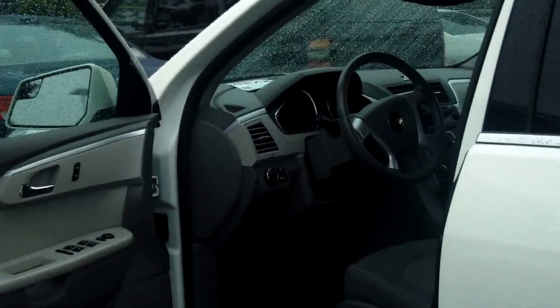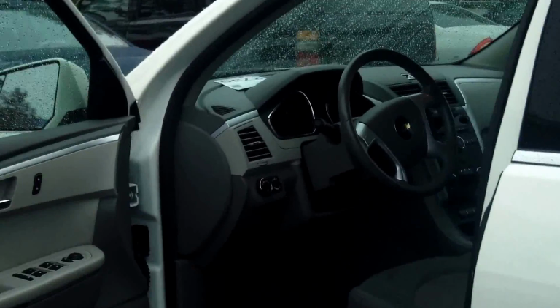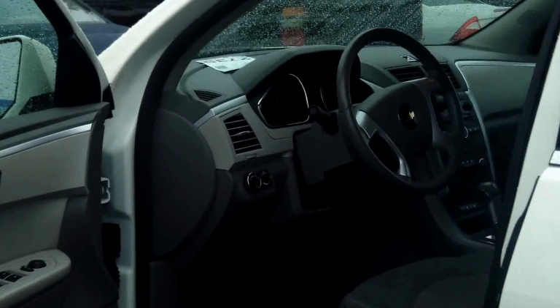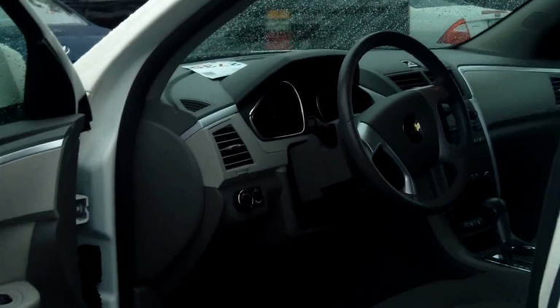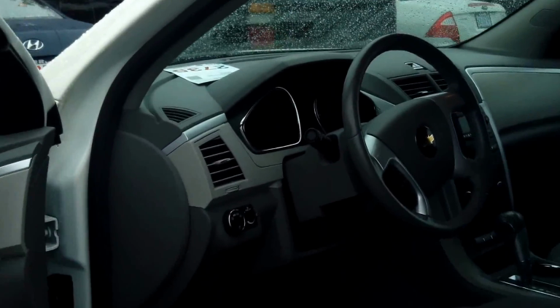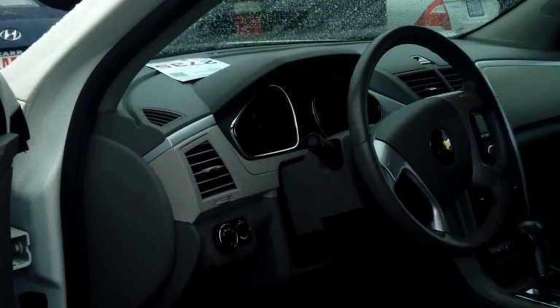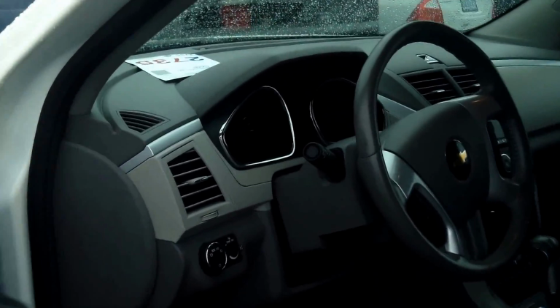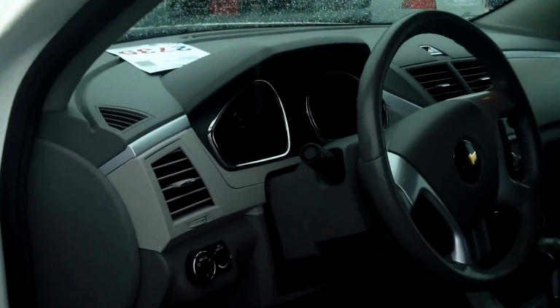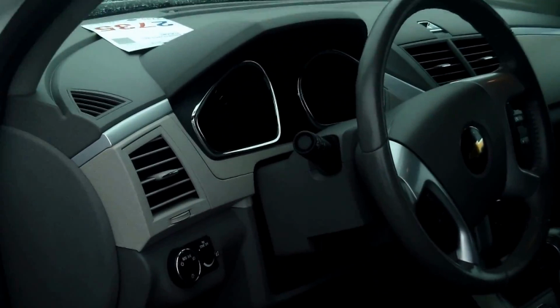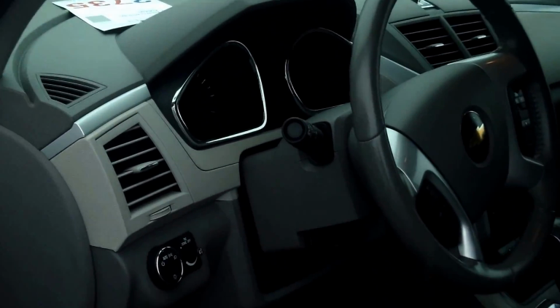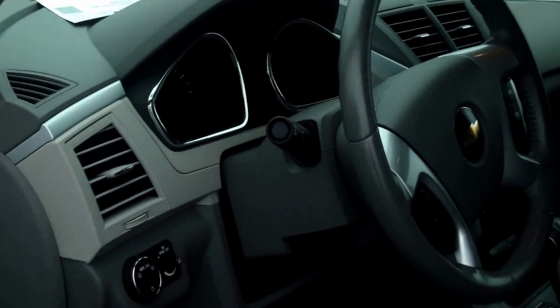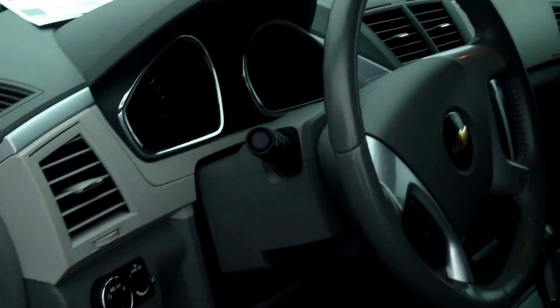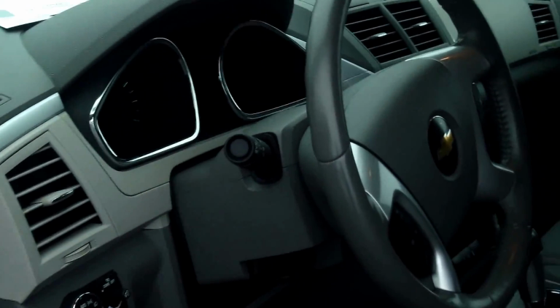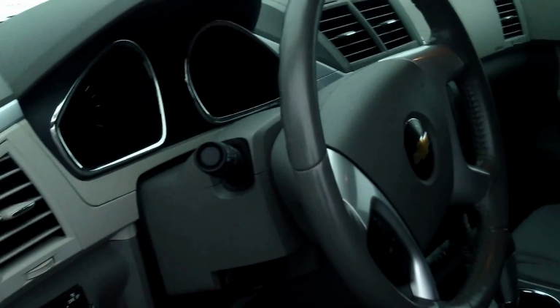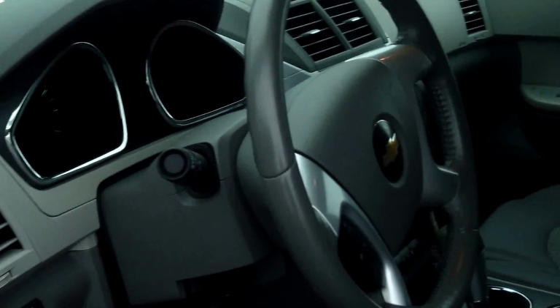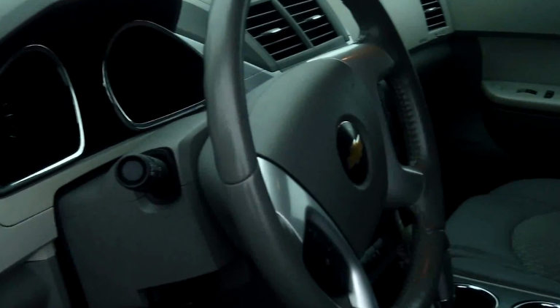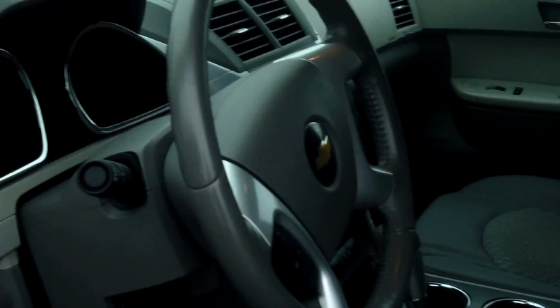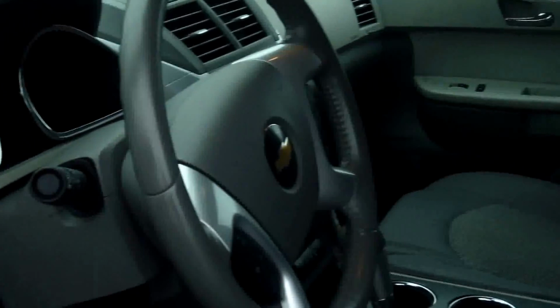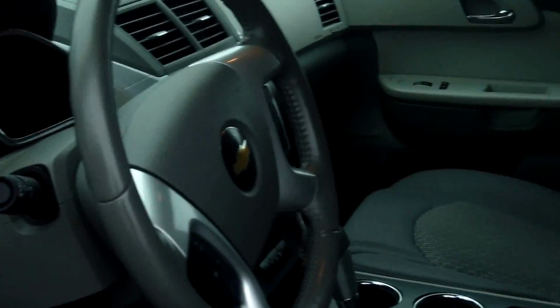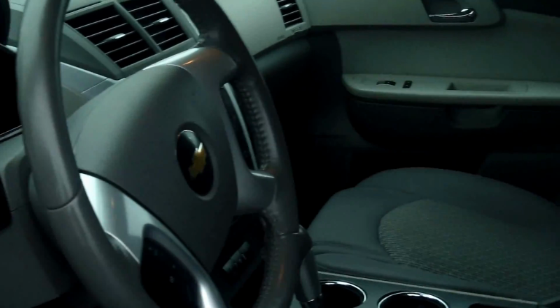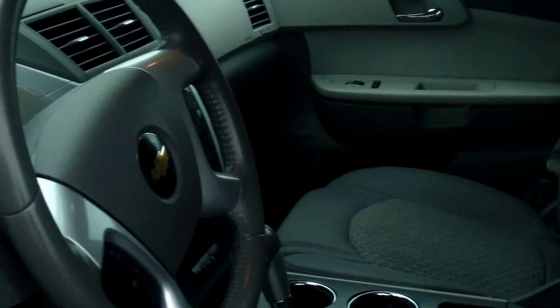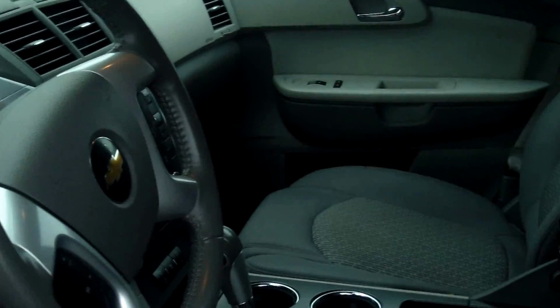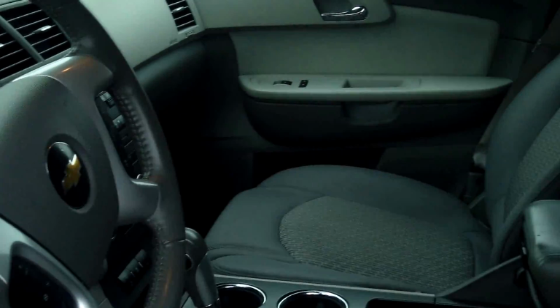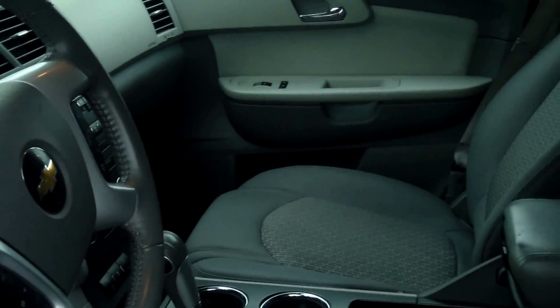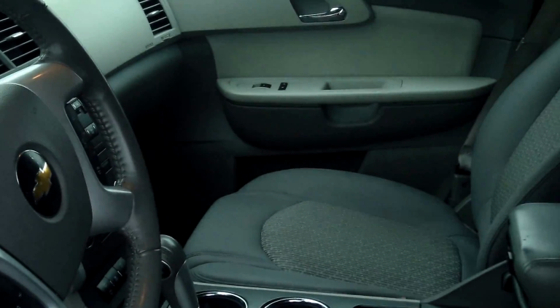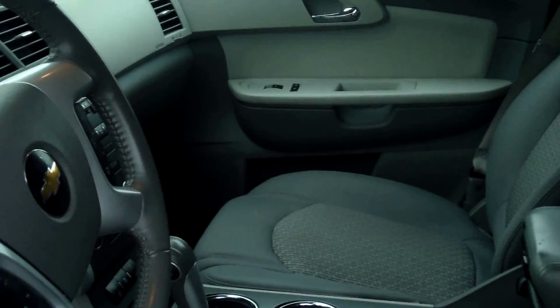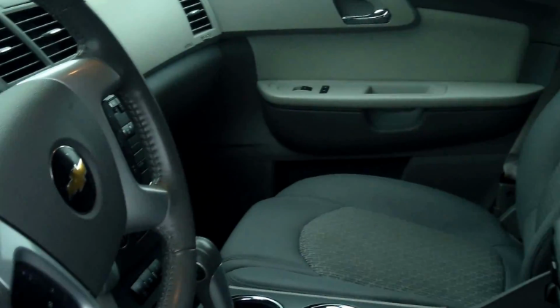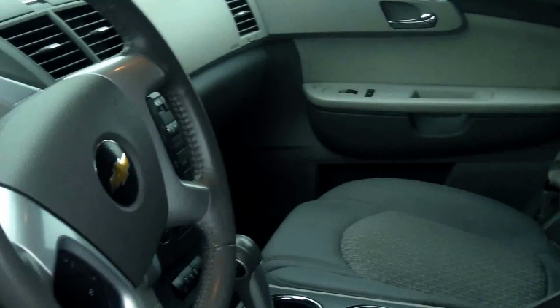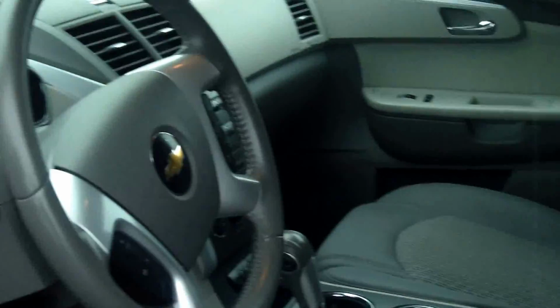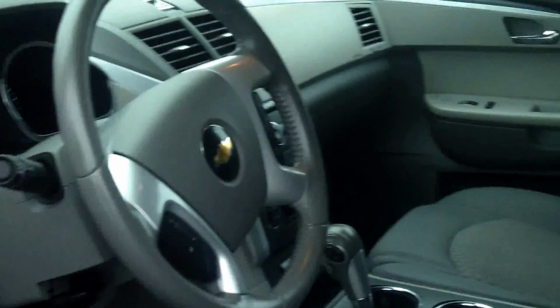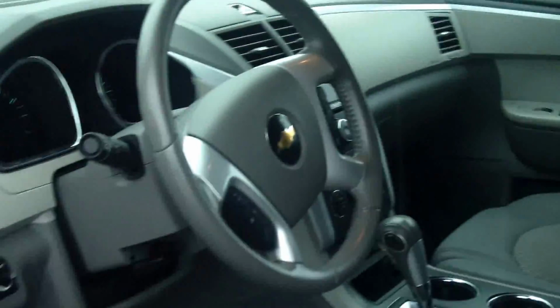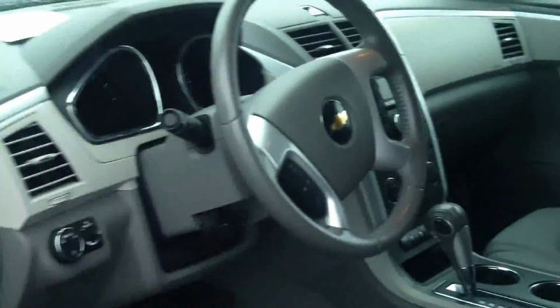Heated seats, premium sound, CD player, power door locks and windows, and cruise control.